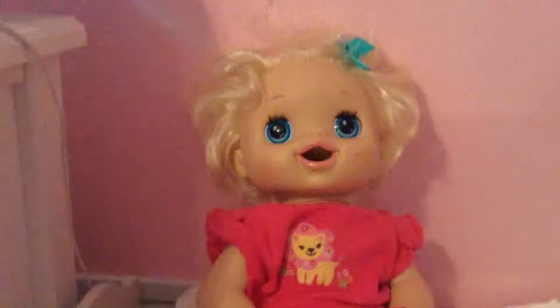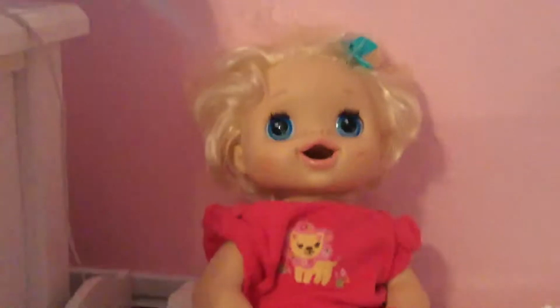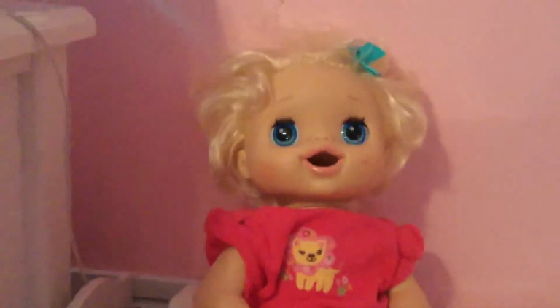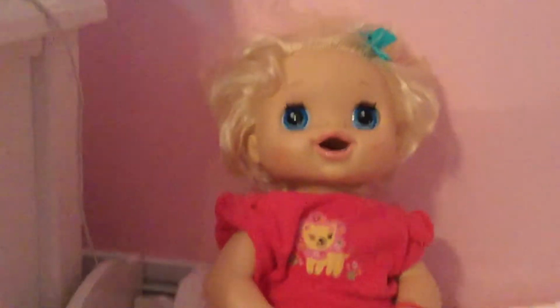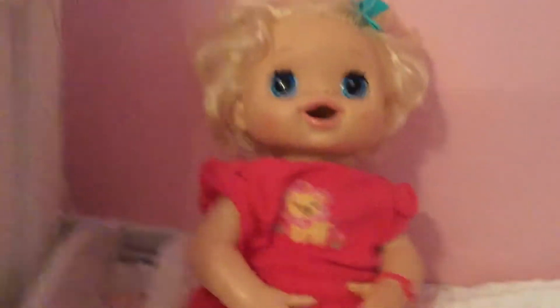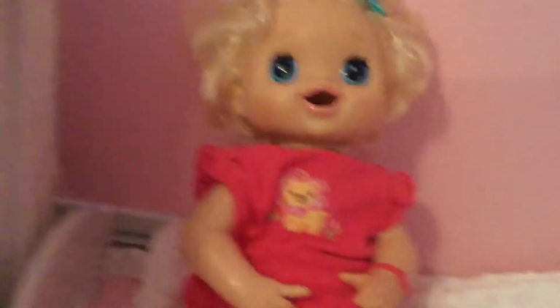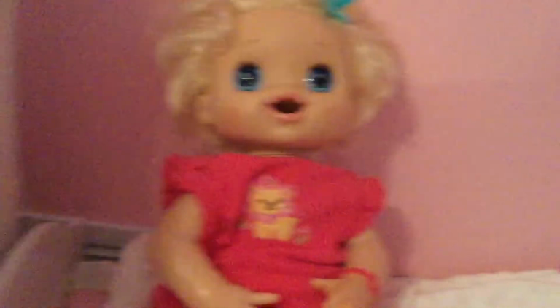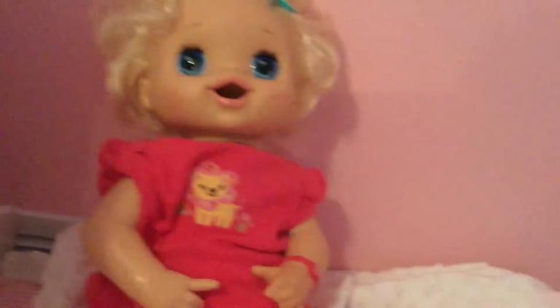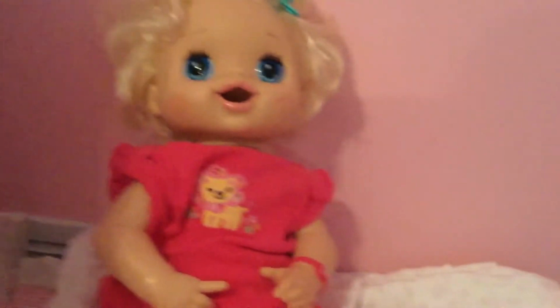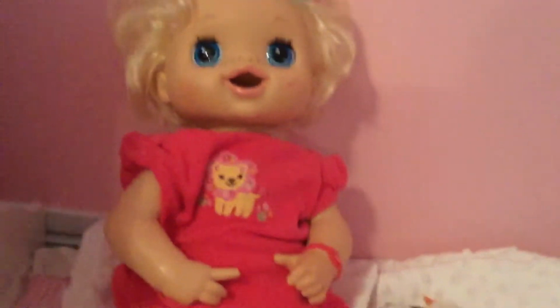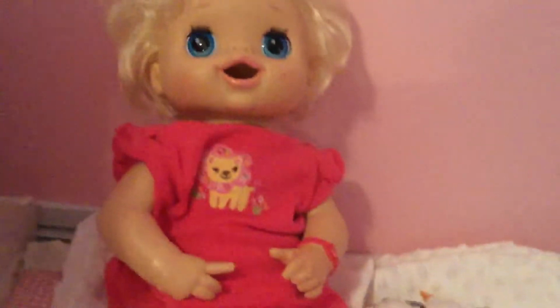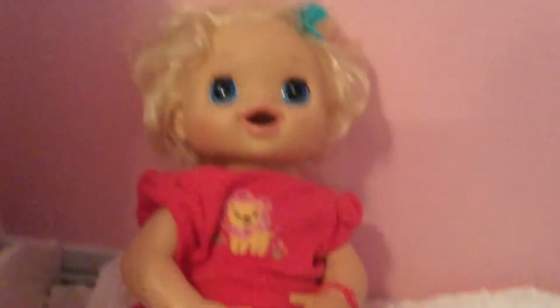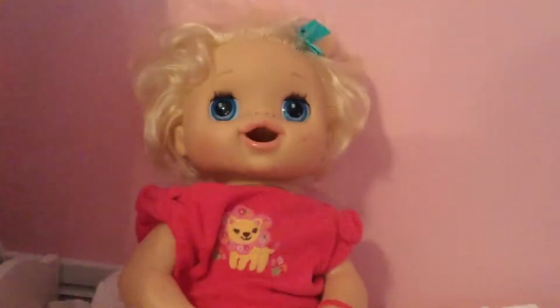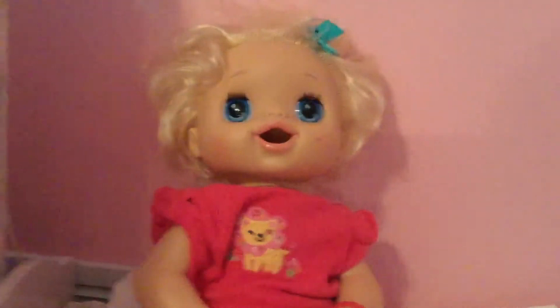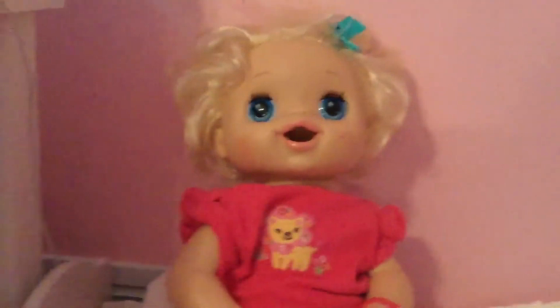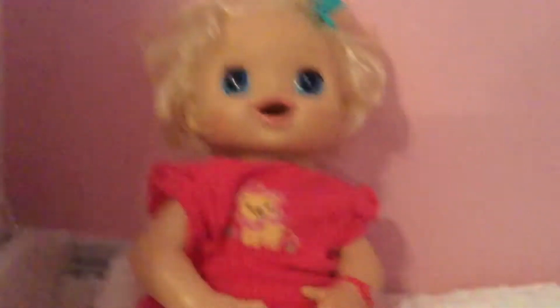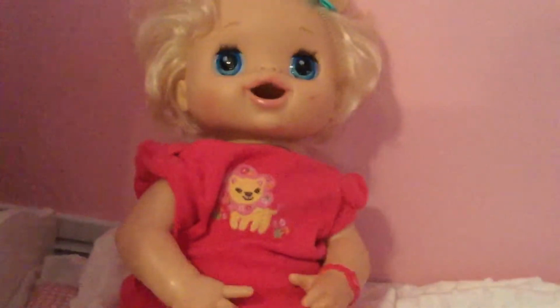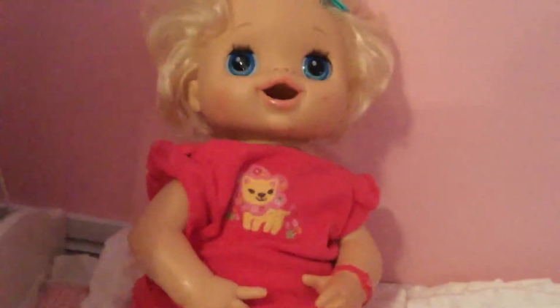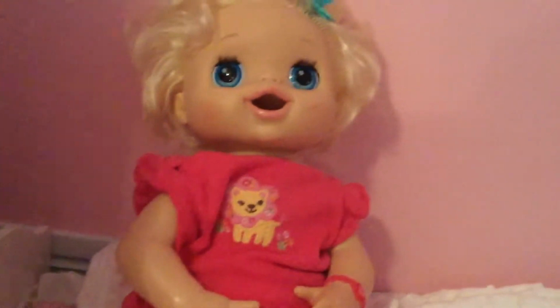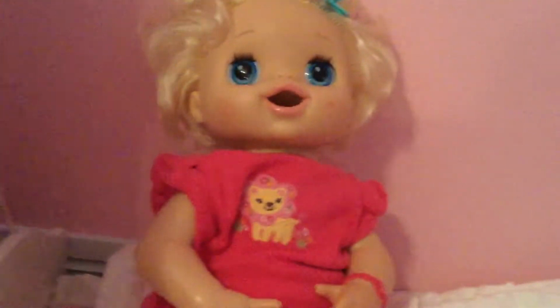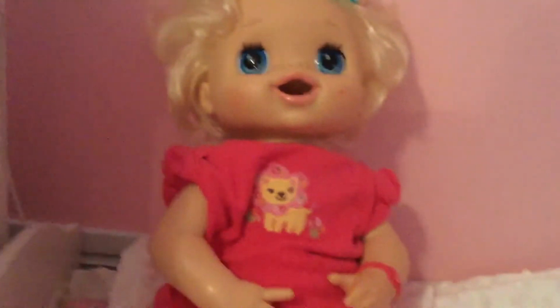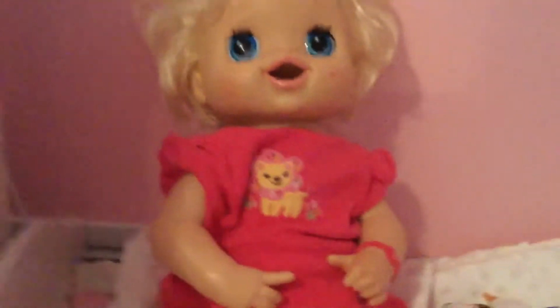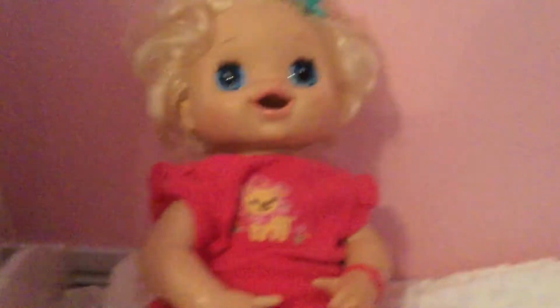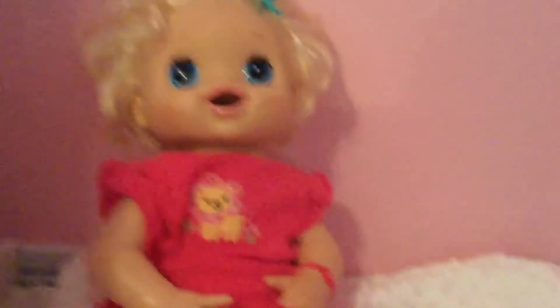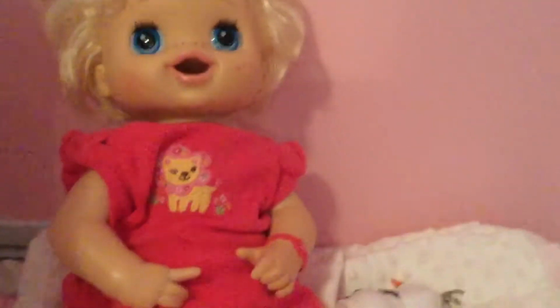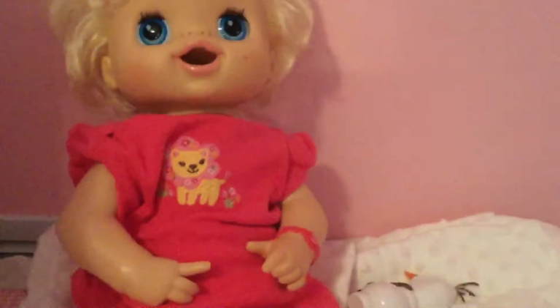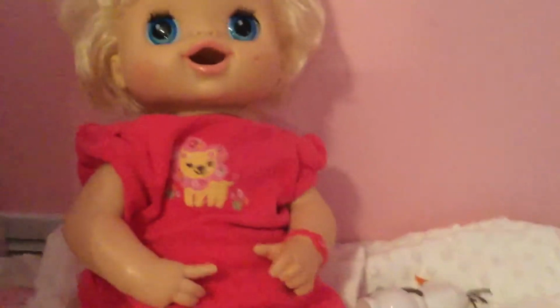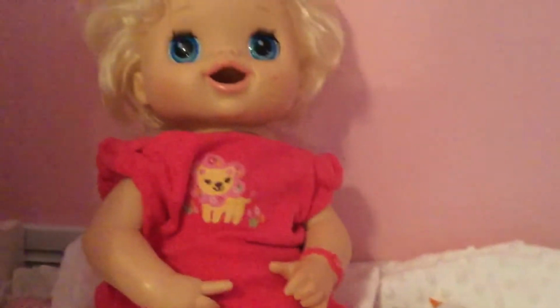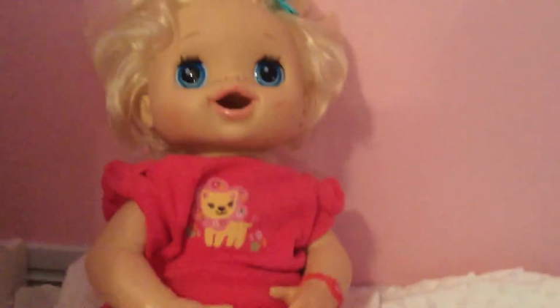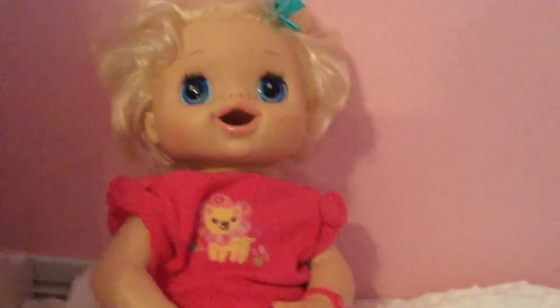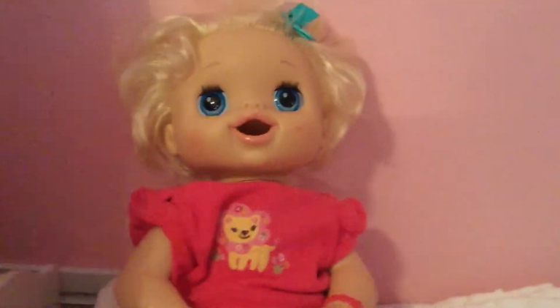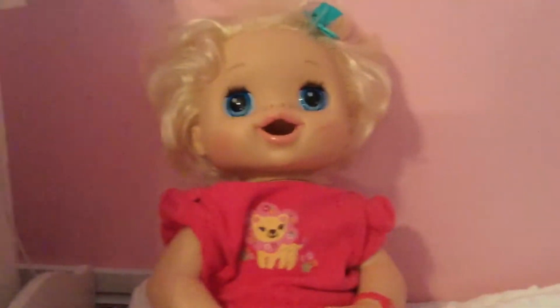Hey guys, today I'm going to be piercing Mallory's ears. Are you excited Mallory? Yeah.